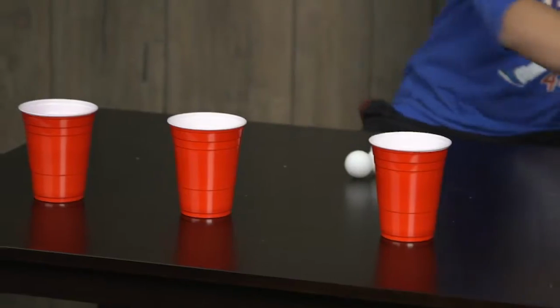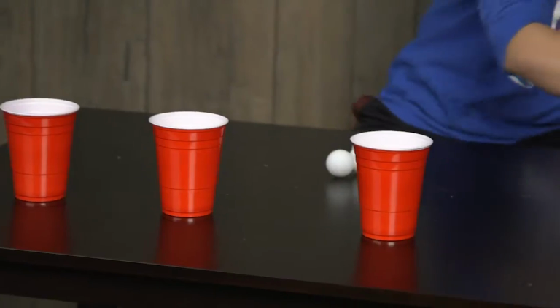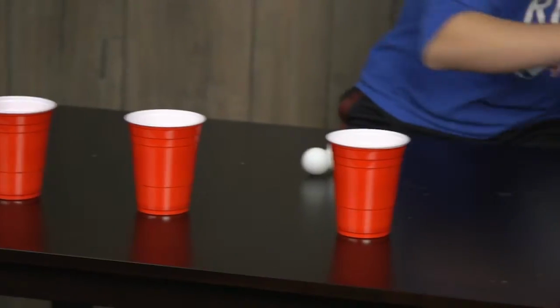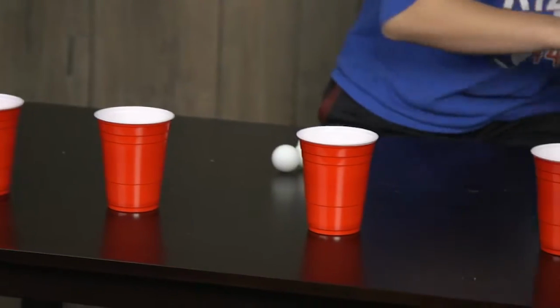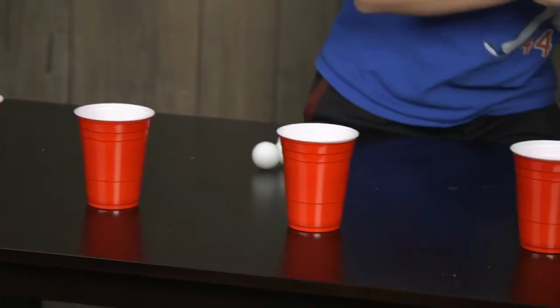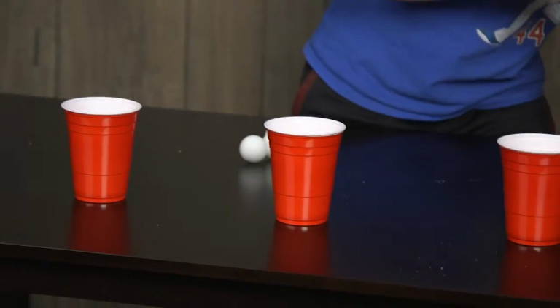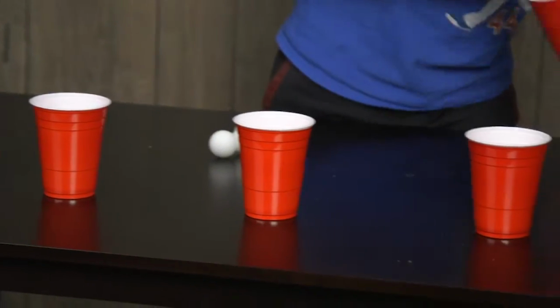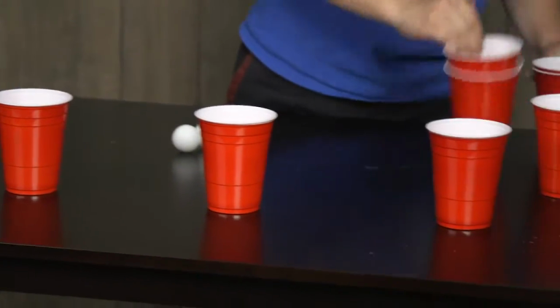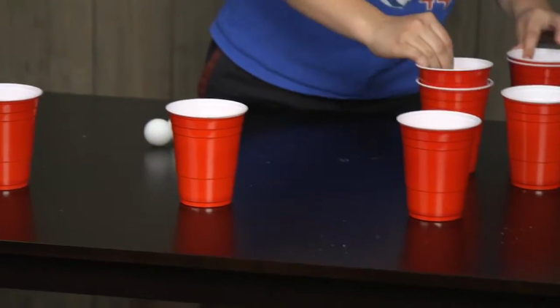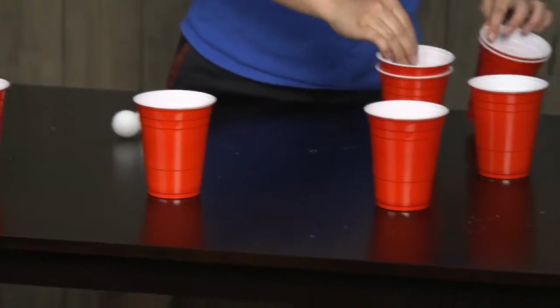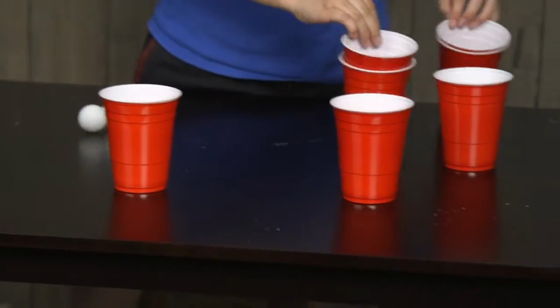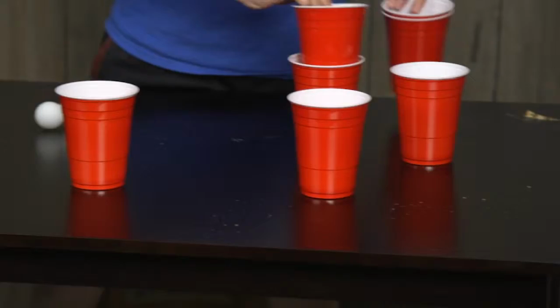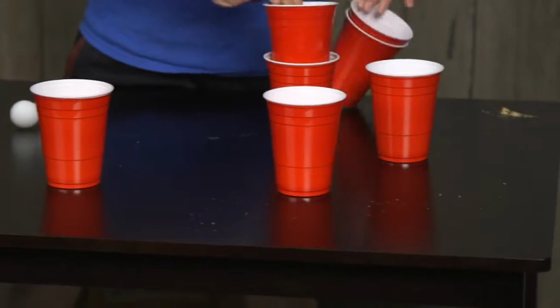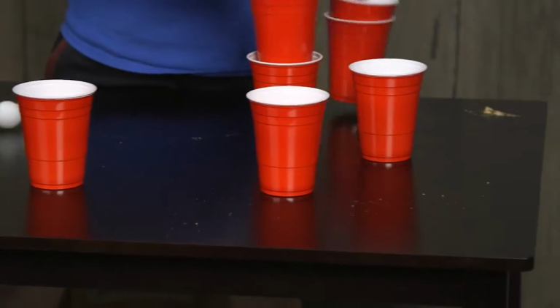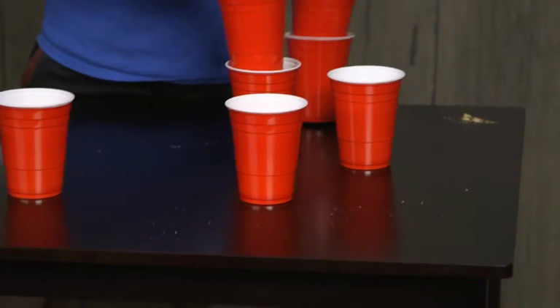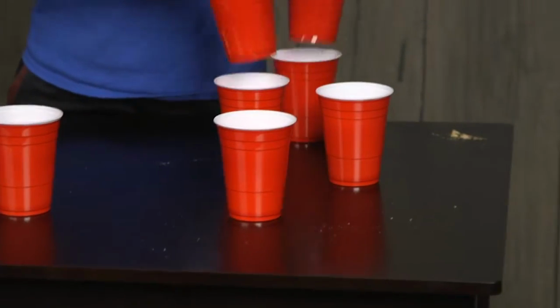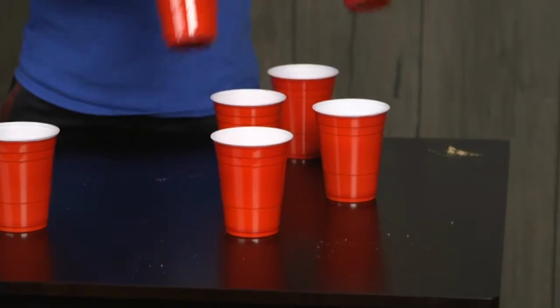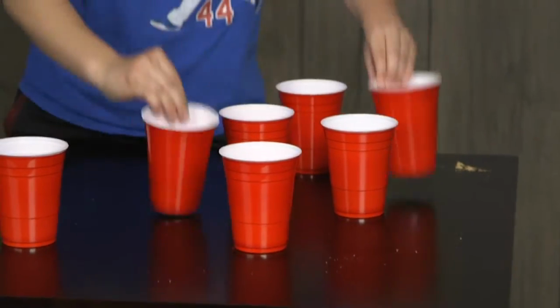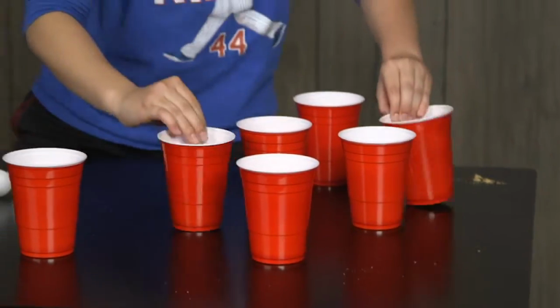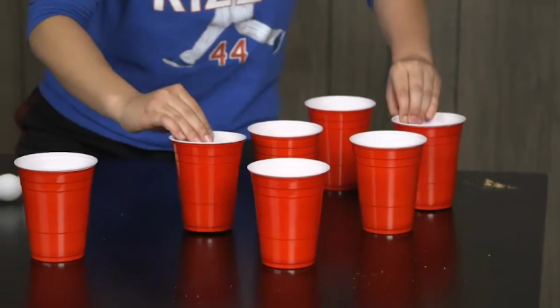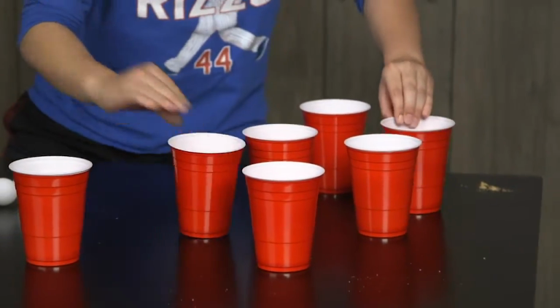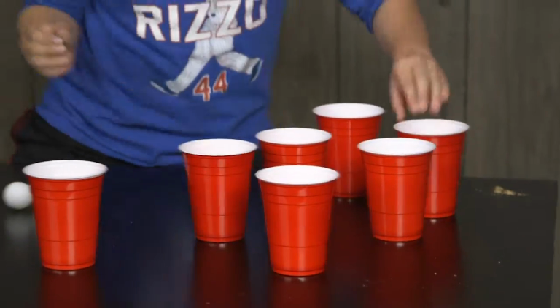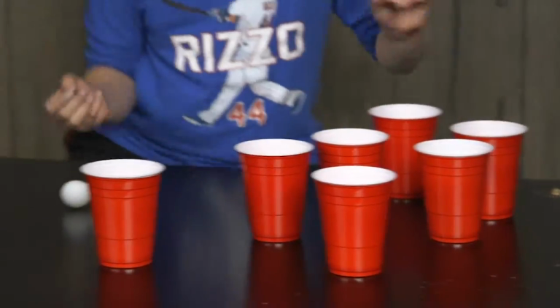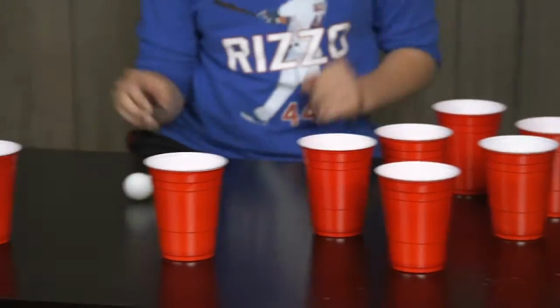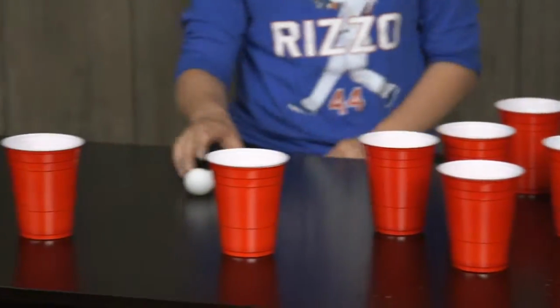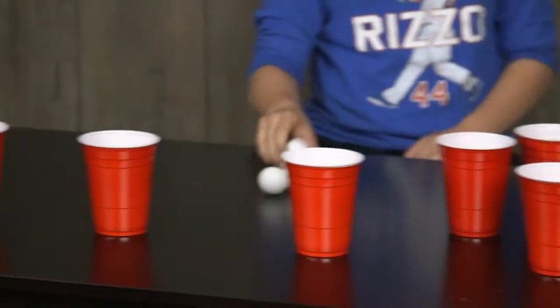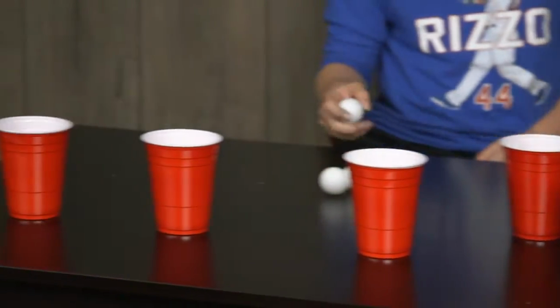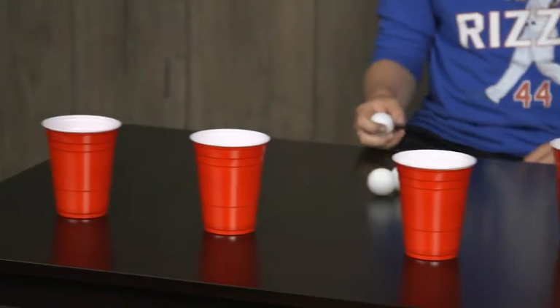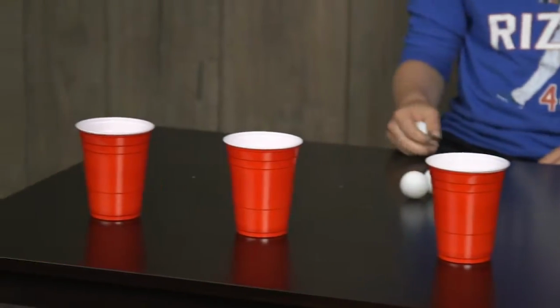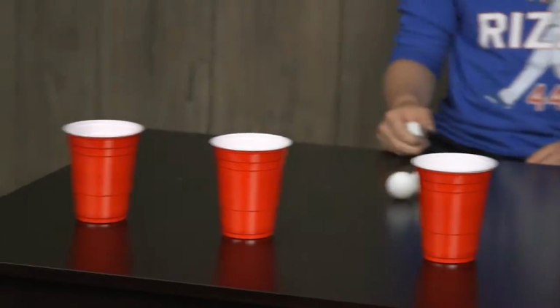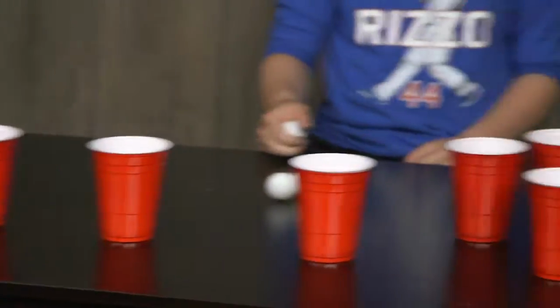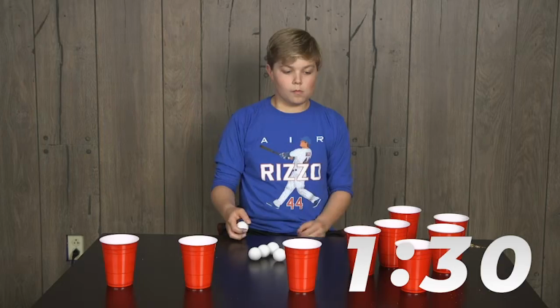Let's see the coolest trick shots you can do with these ping-pong balls in 90 seconds — in three, two, one, go!